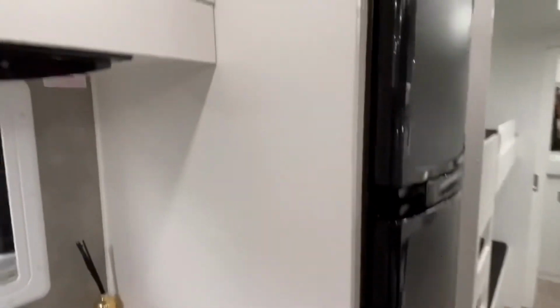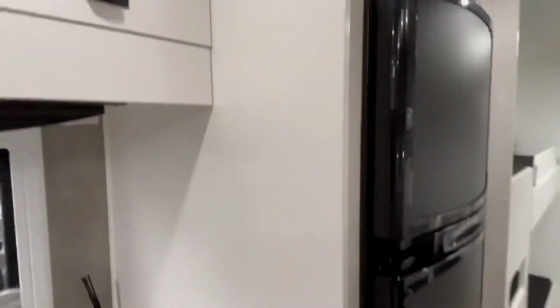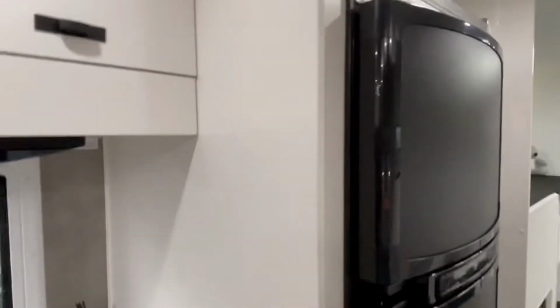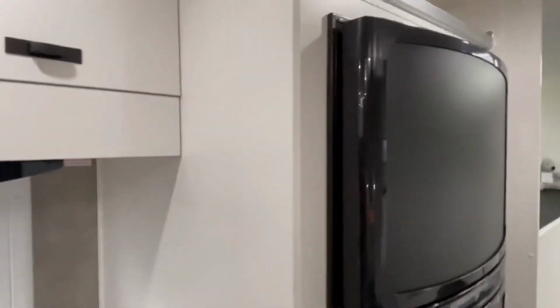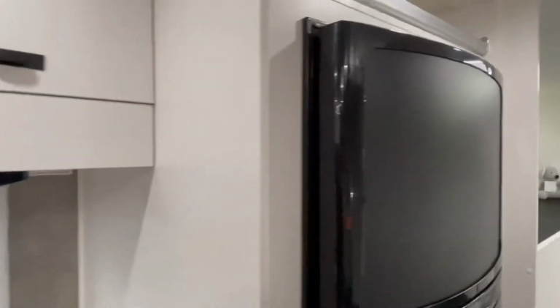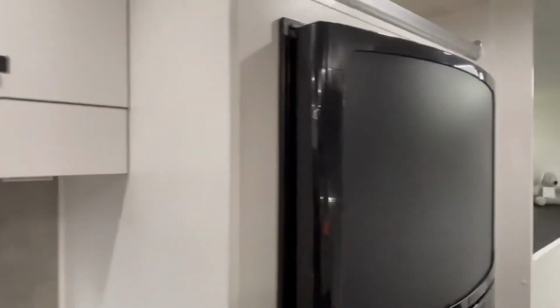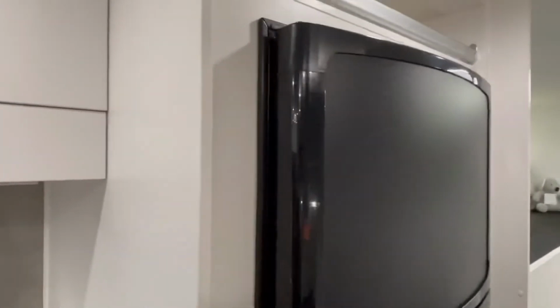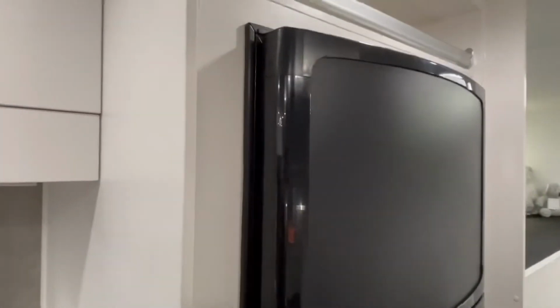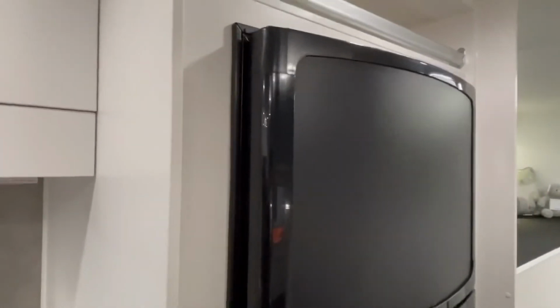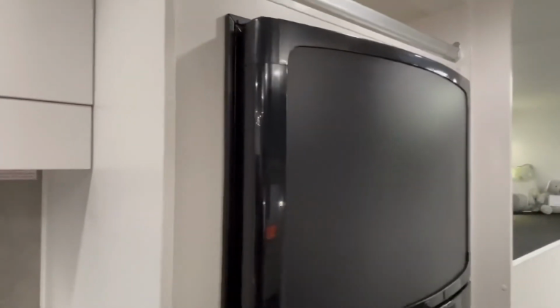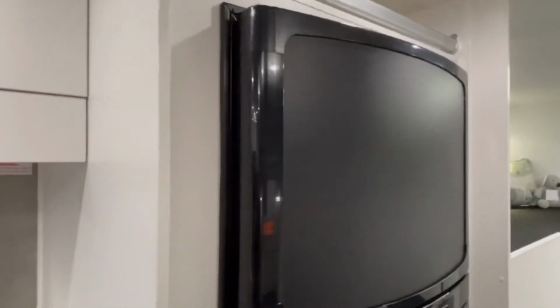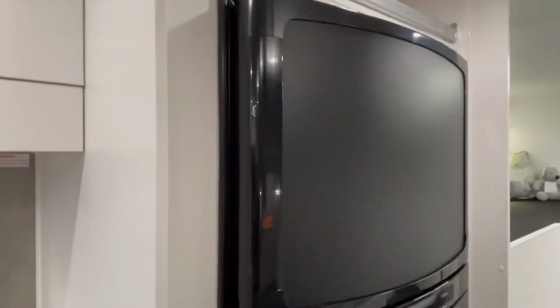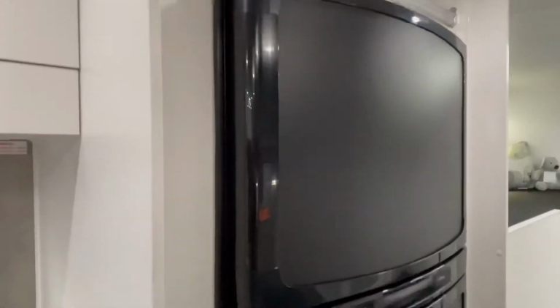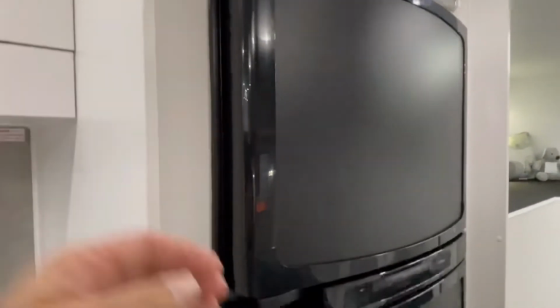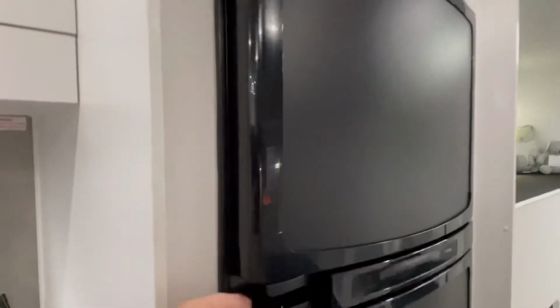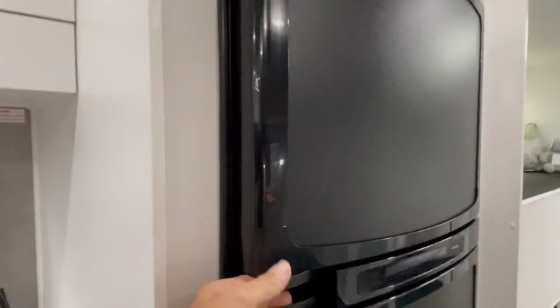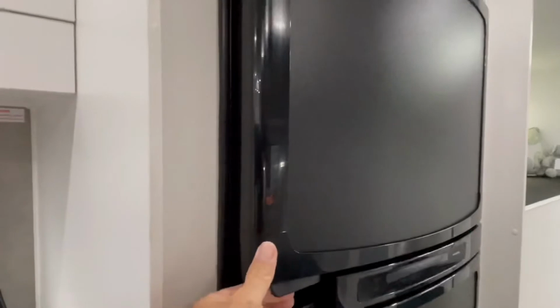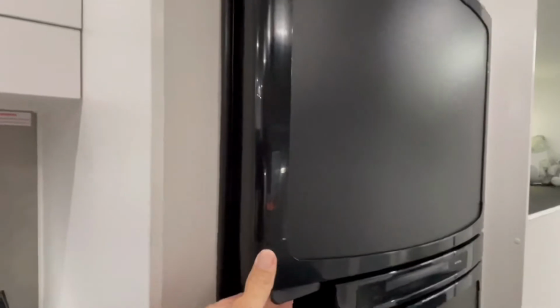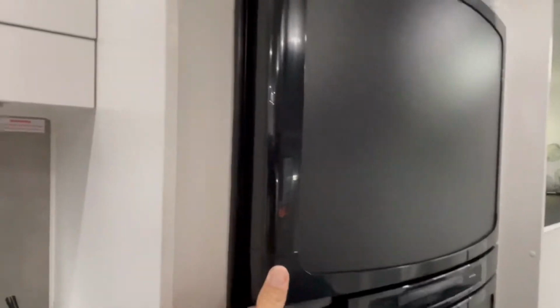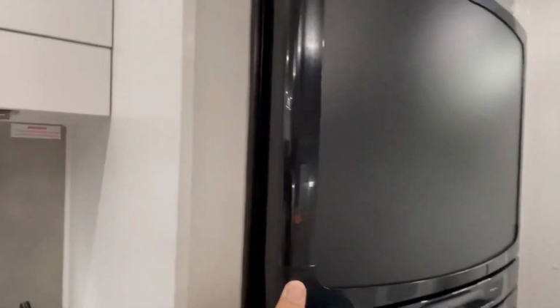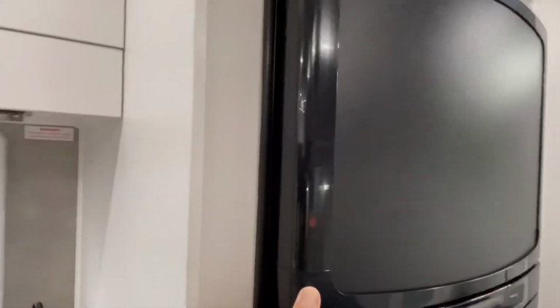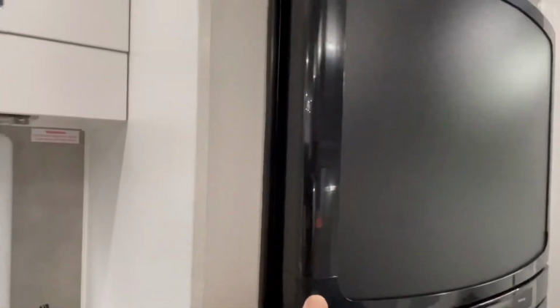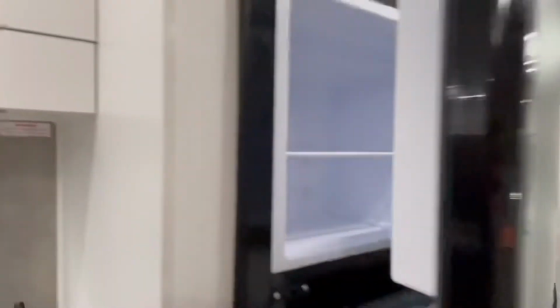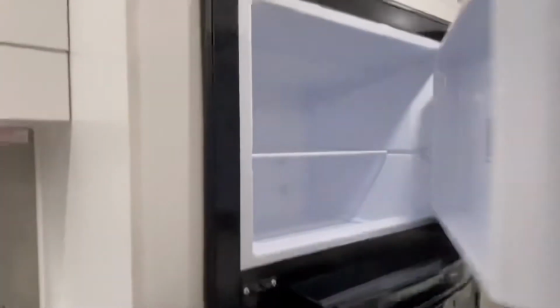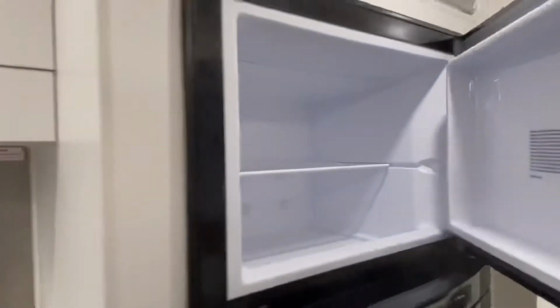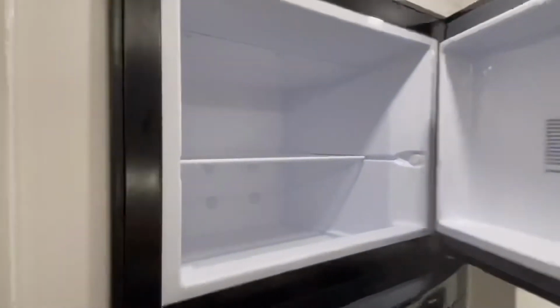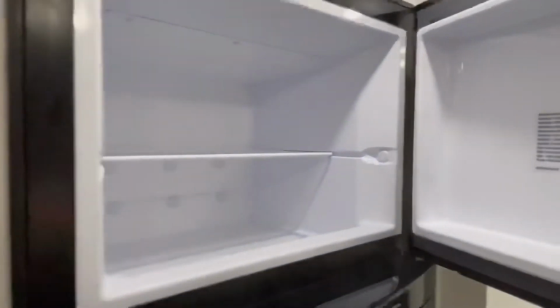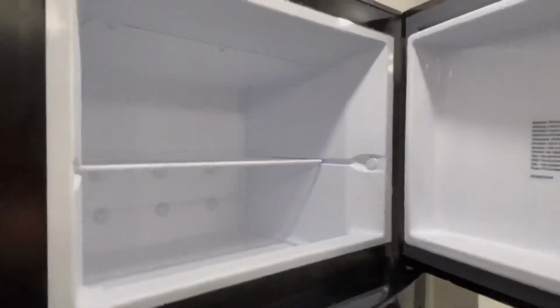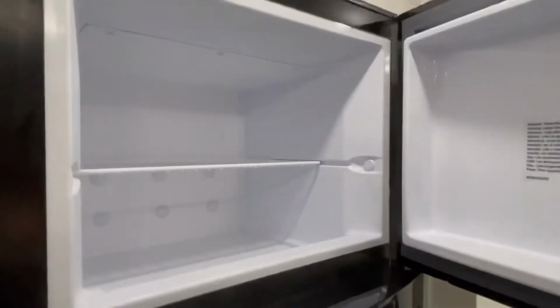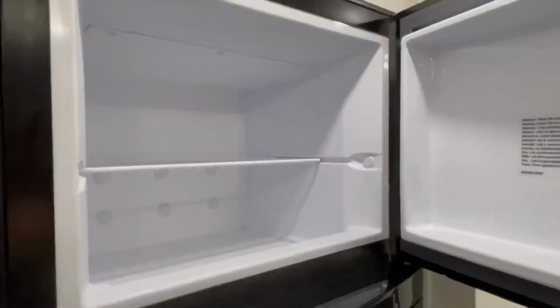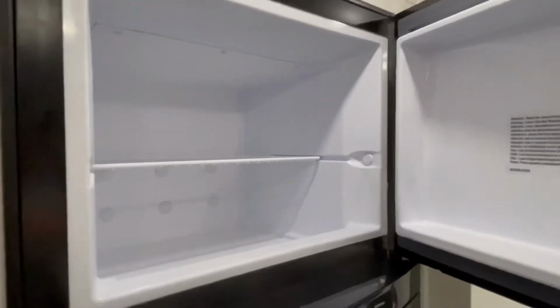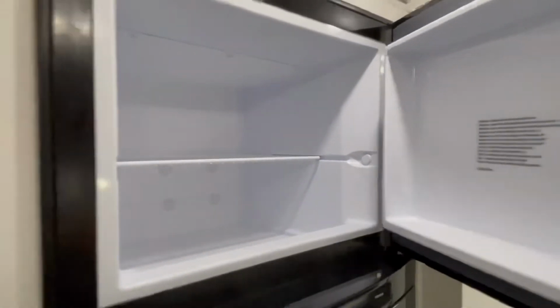There's also a three-way fridge at 186 litres in capacity — lots of room.